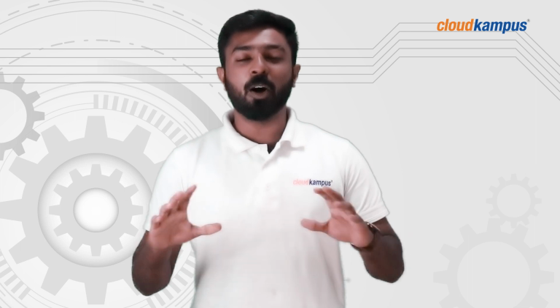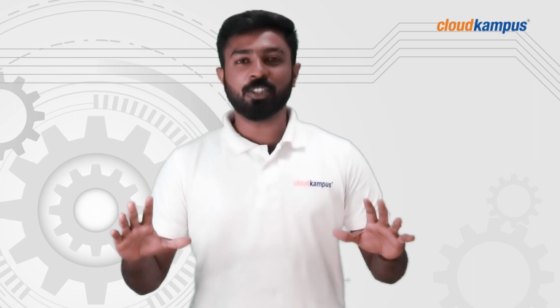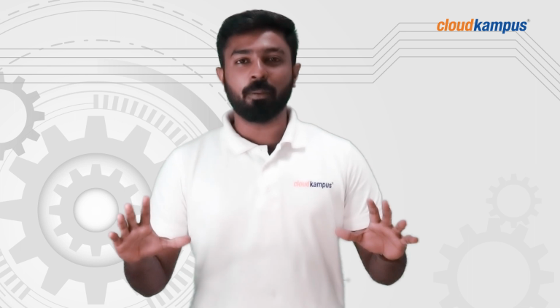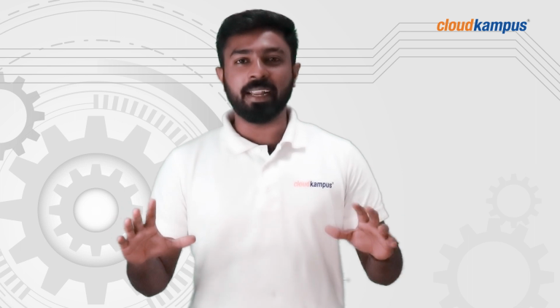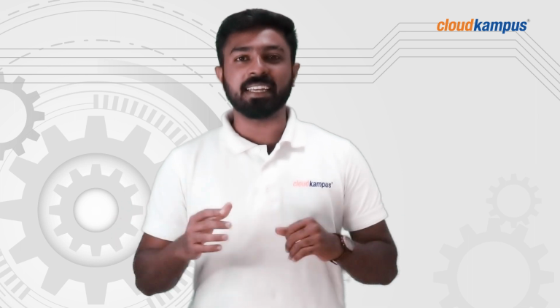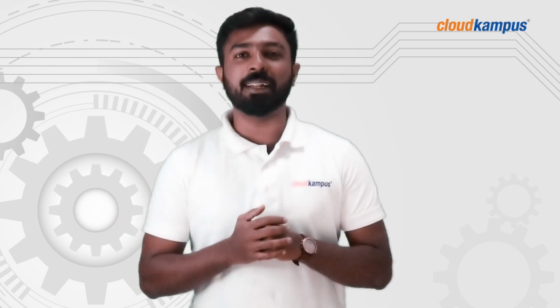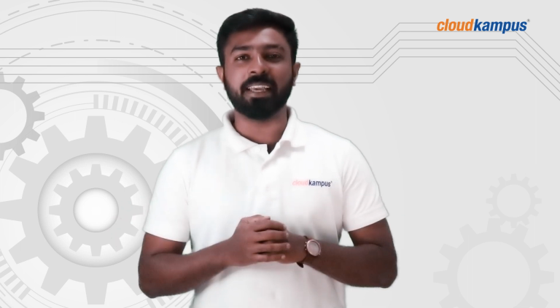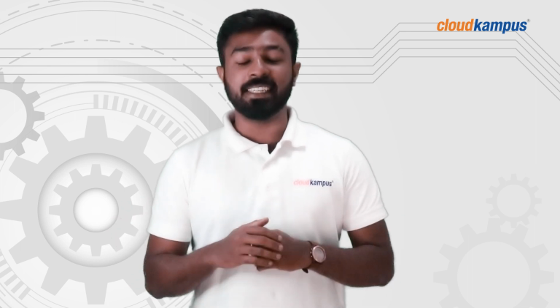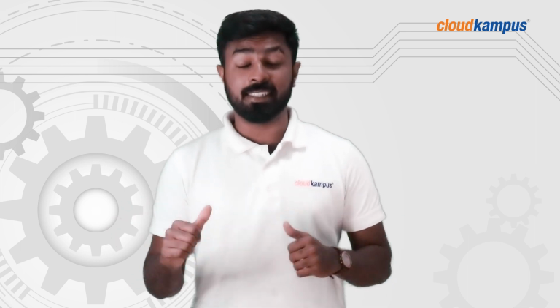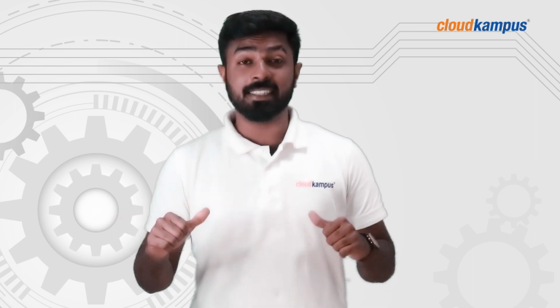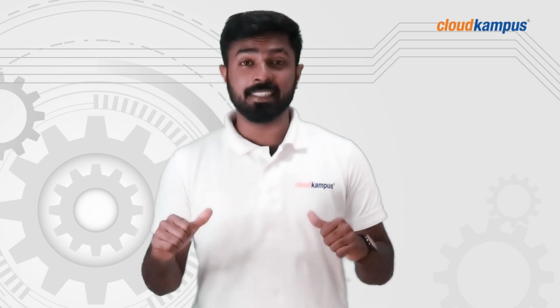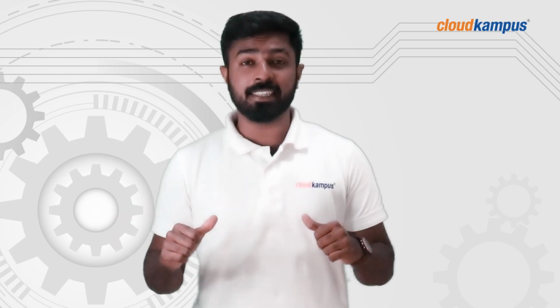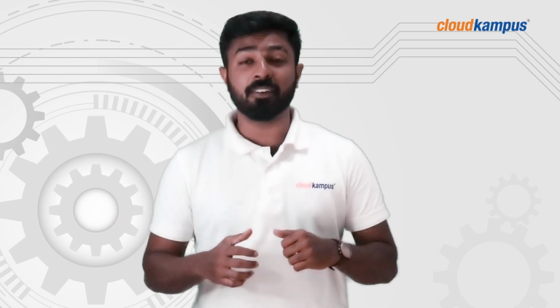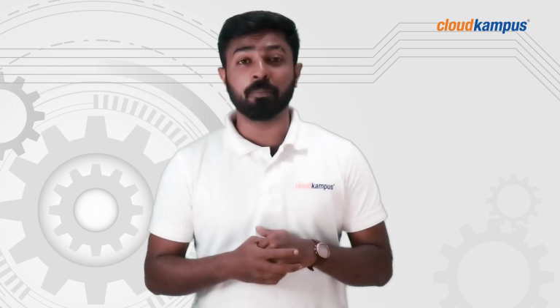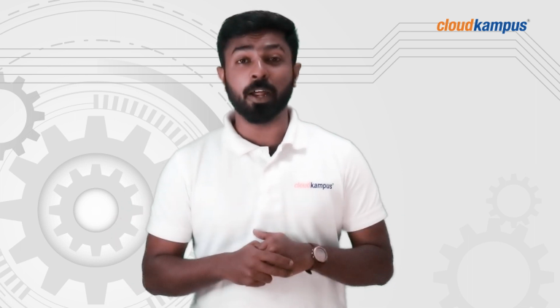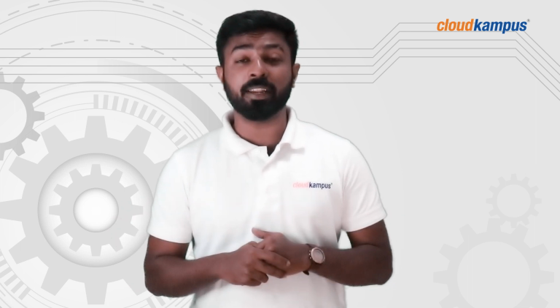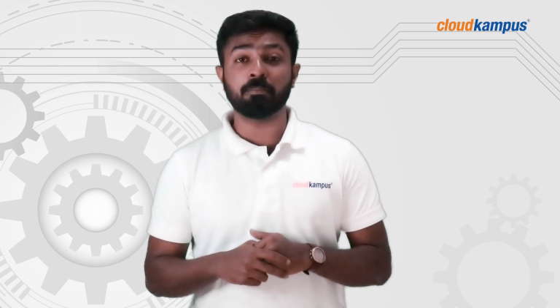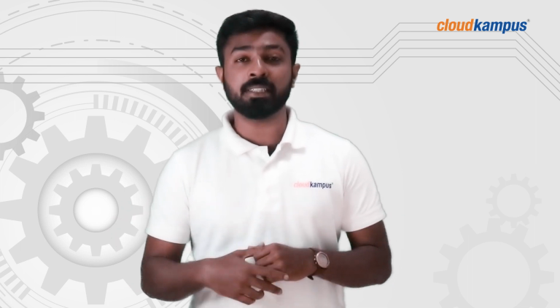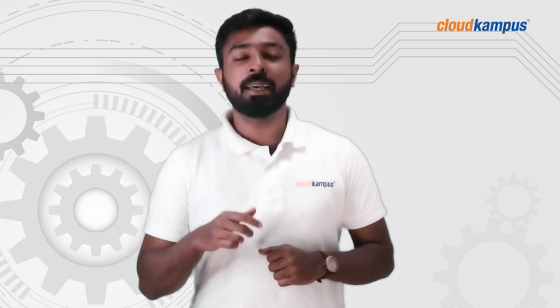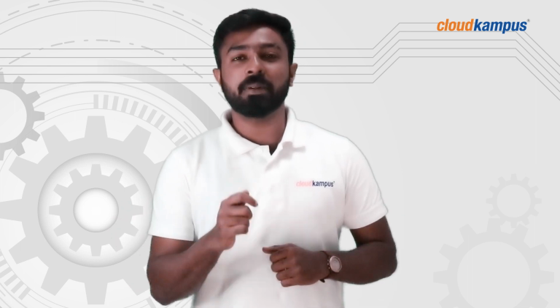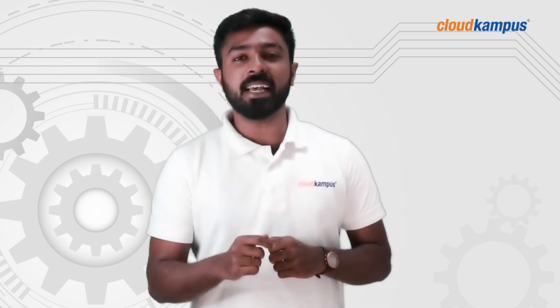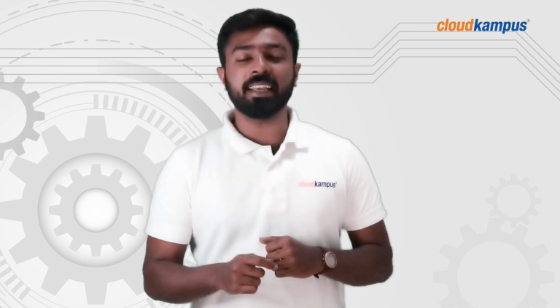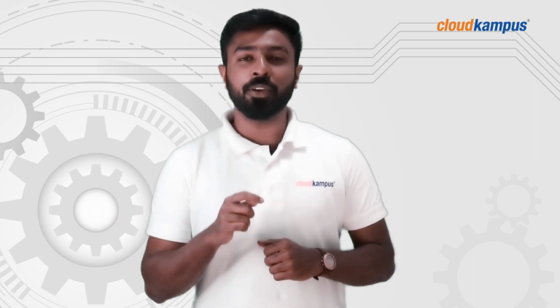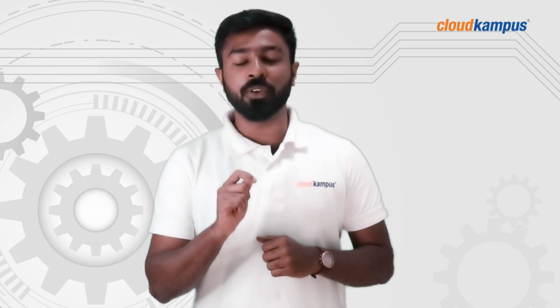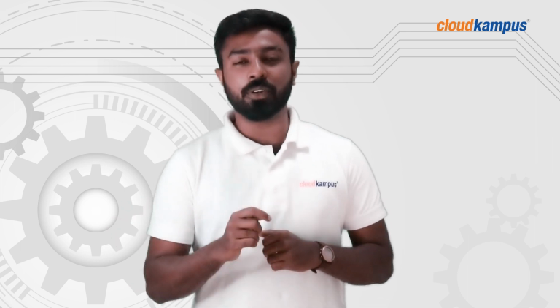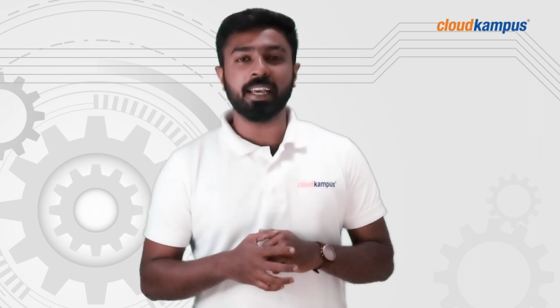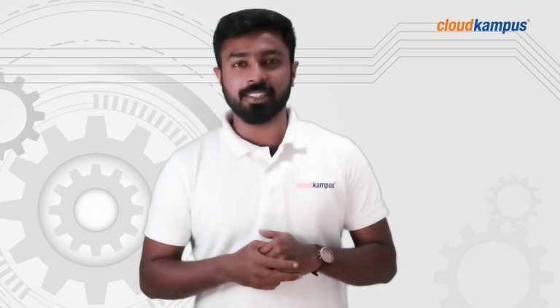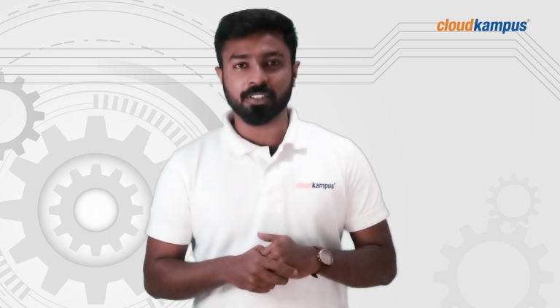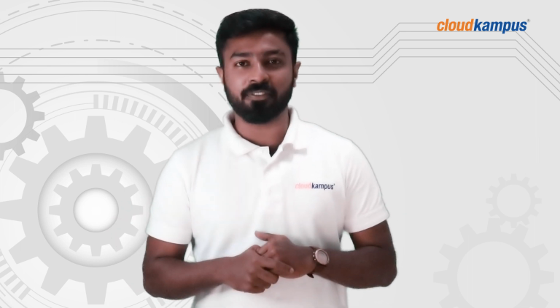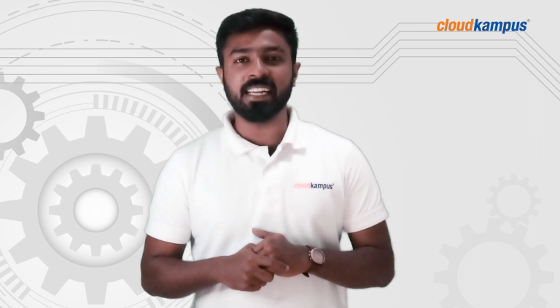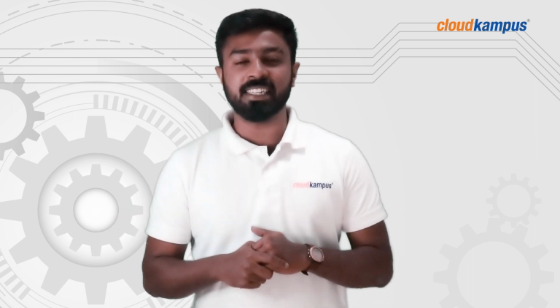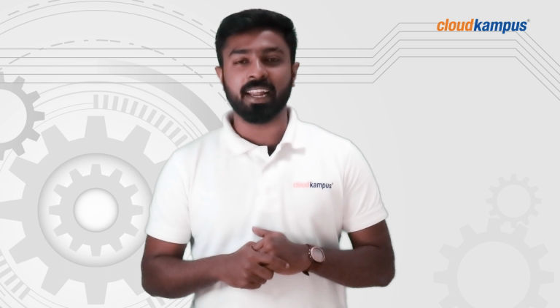Bonjour BTECs and BEs, this is Nishank from Cloud Campus presenting you your today's dose of Engineering.